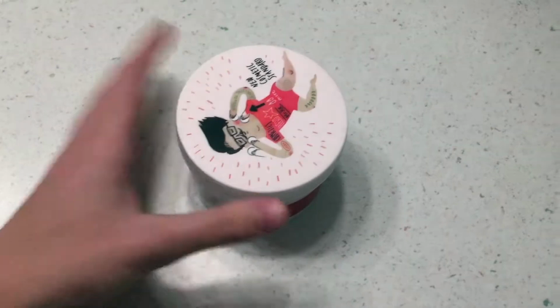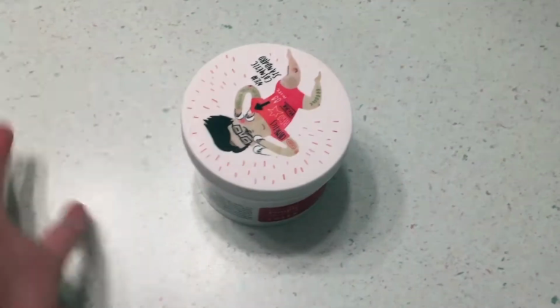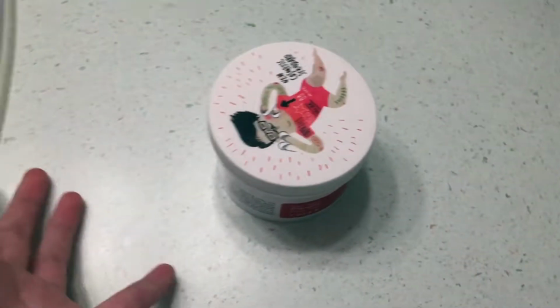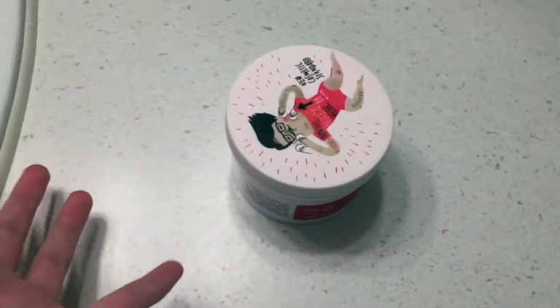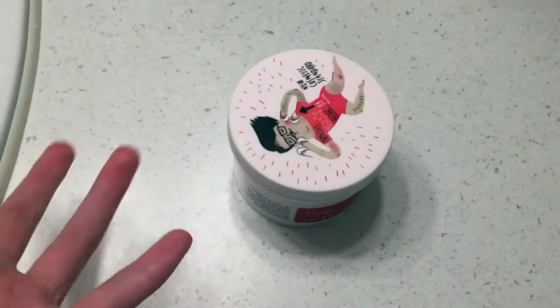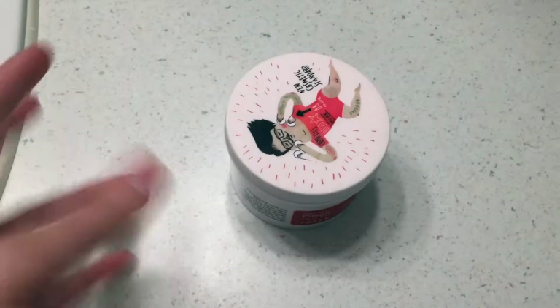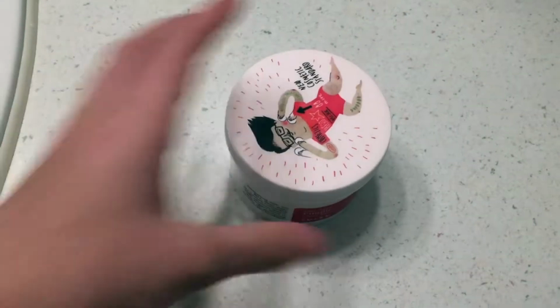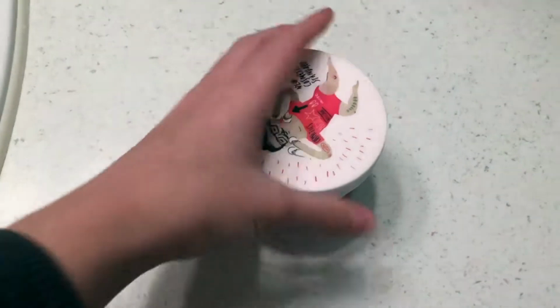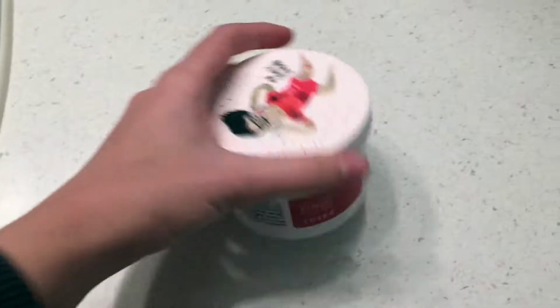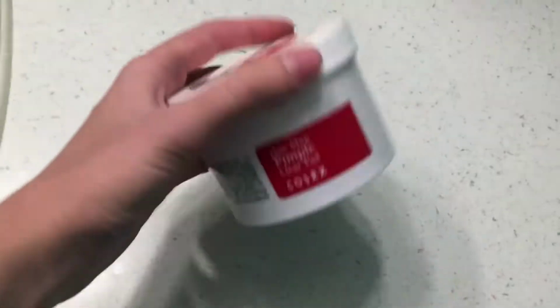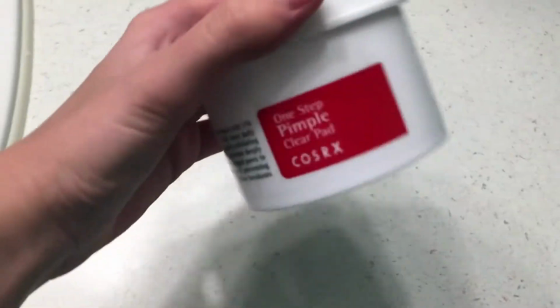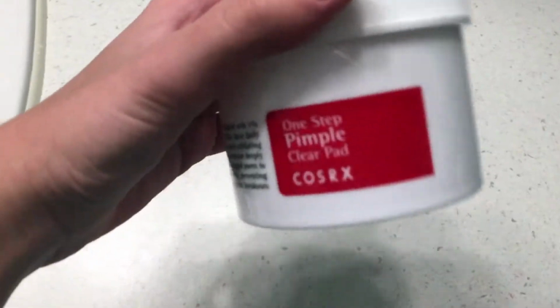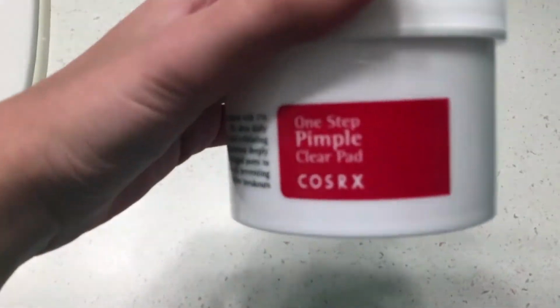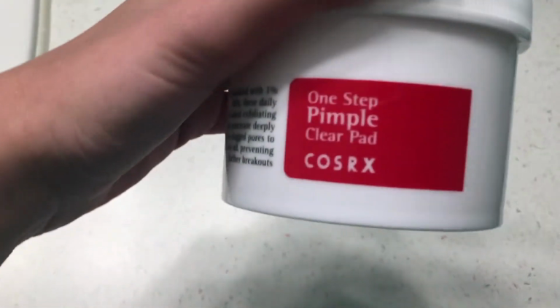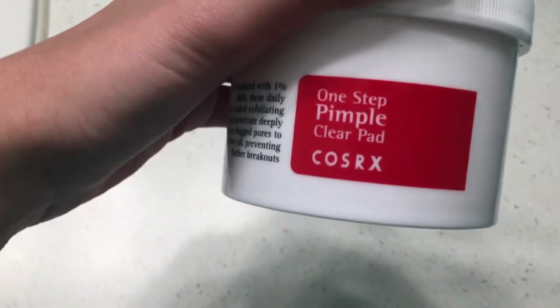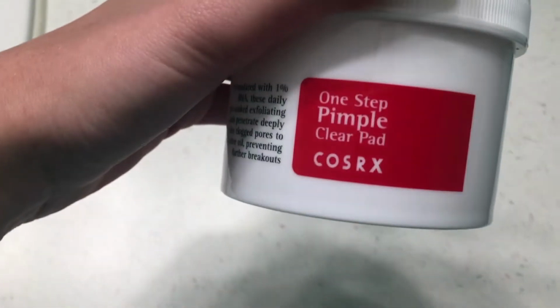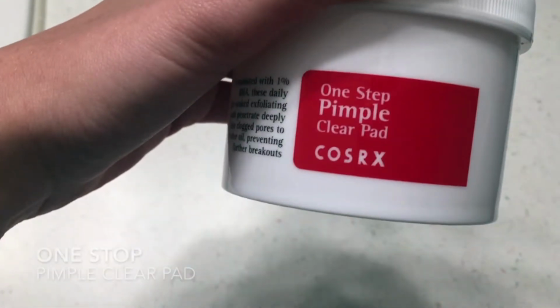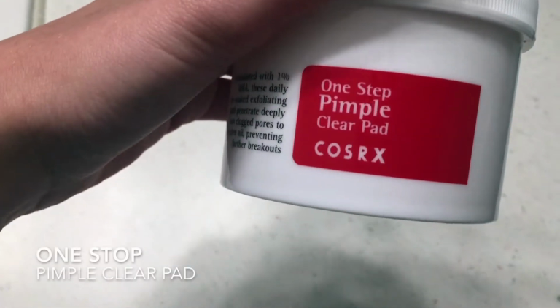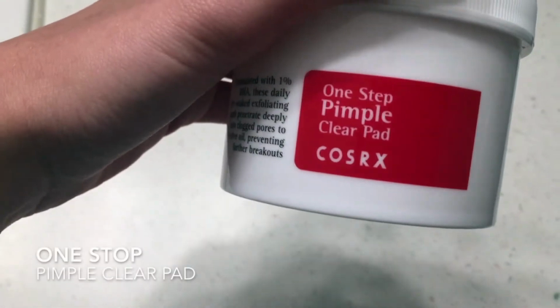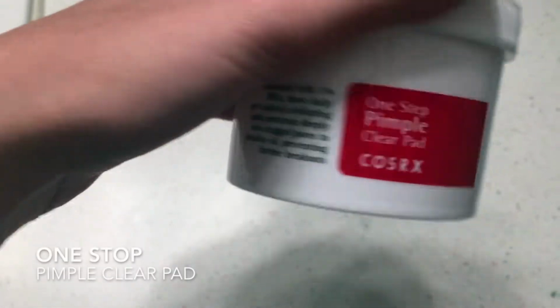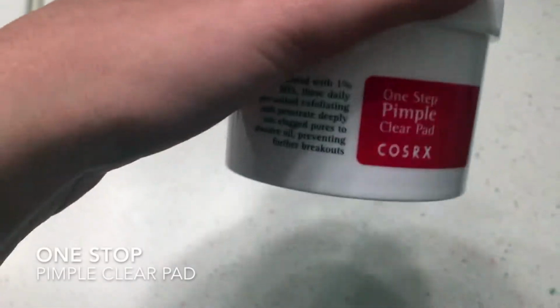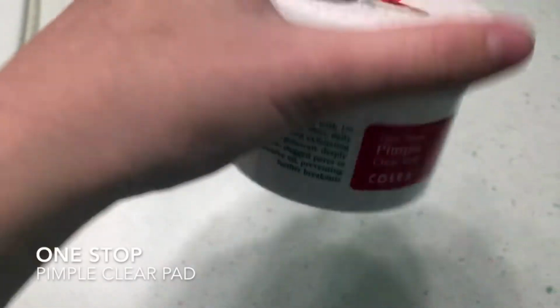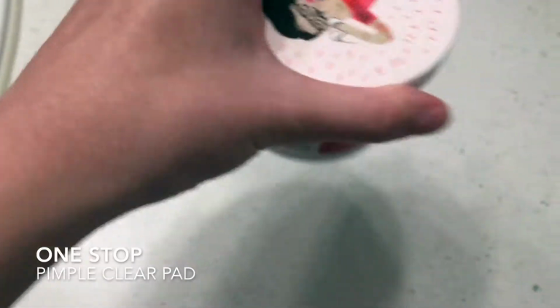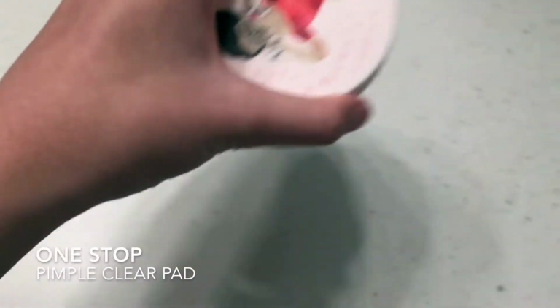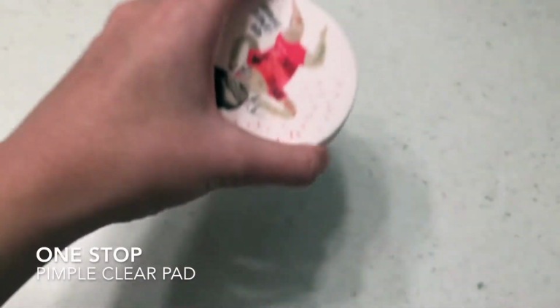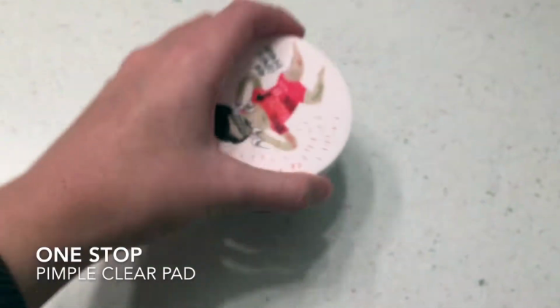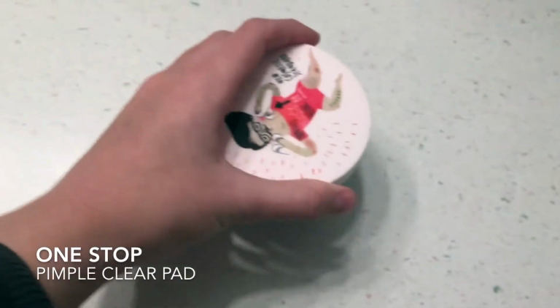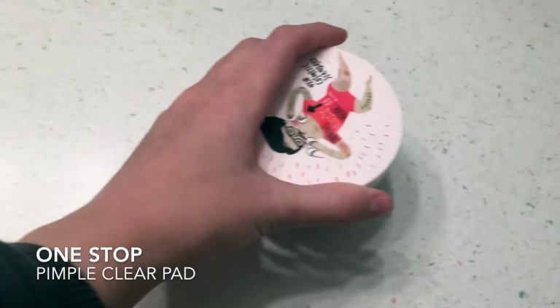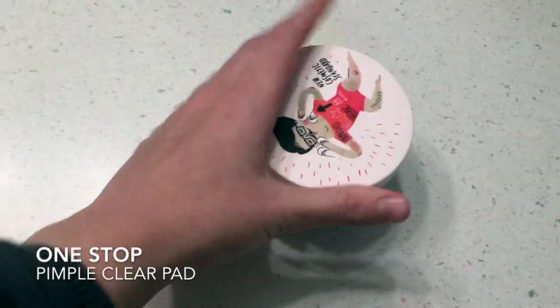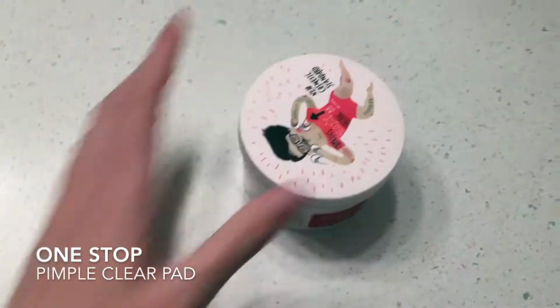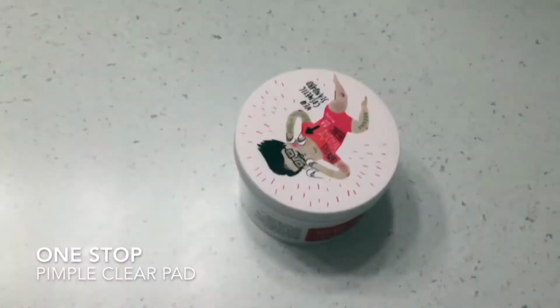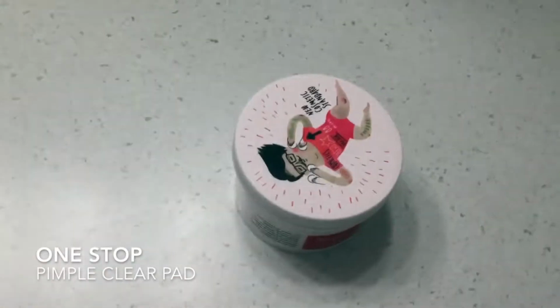Hi! Today we're going to be talking about my experiences with the One Step Pimple Clear Pad Pack of 70.